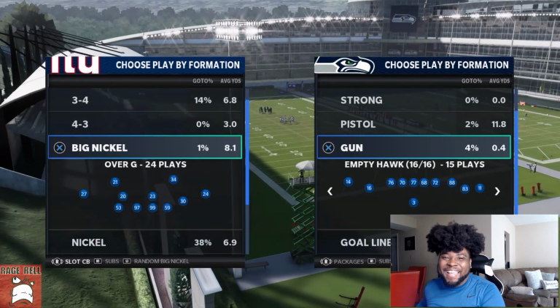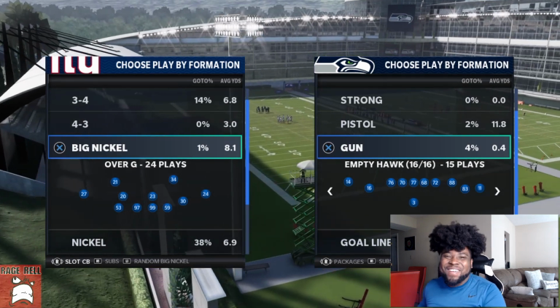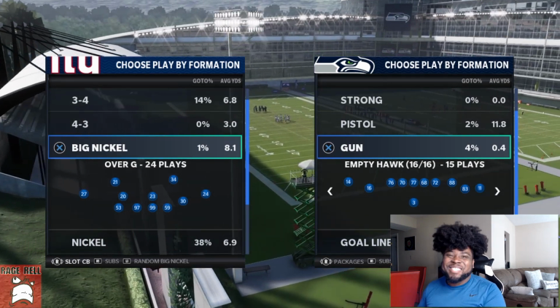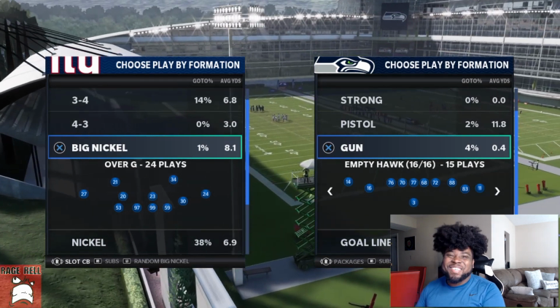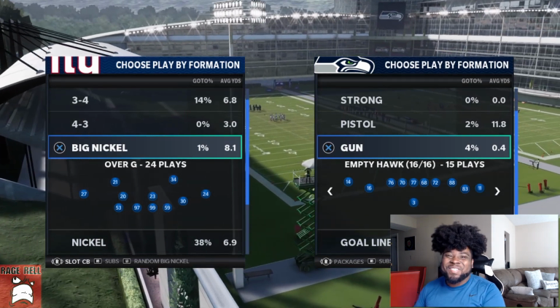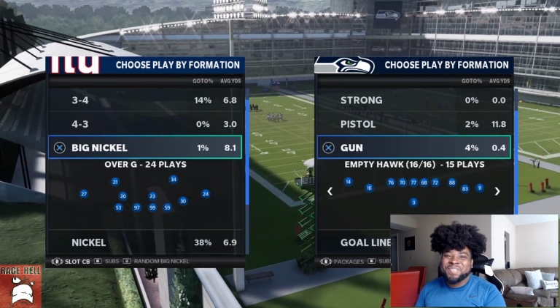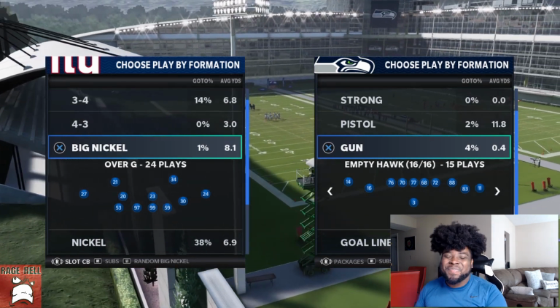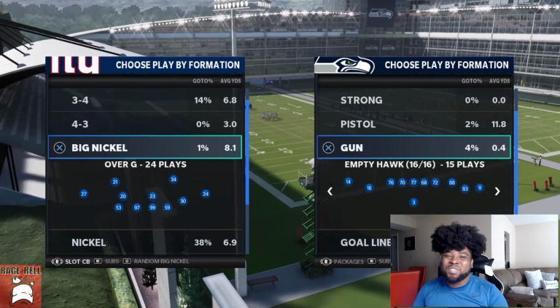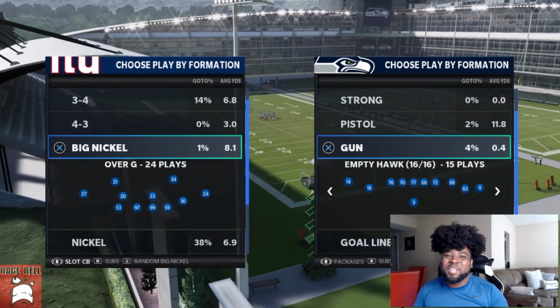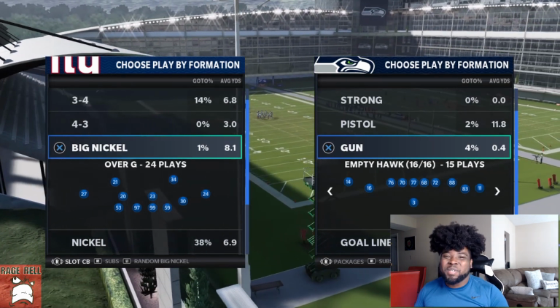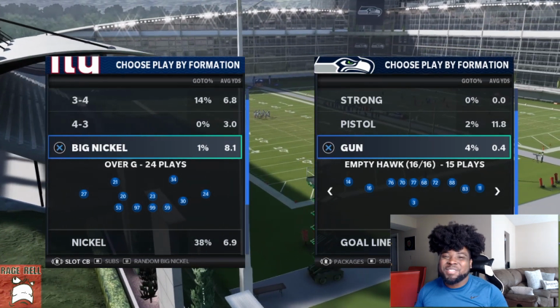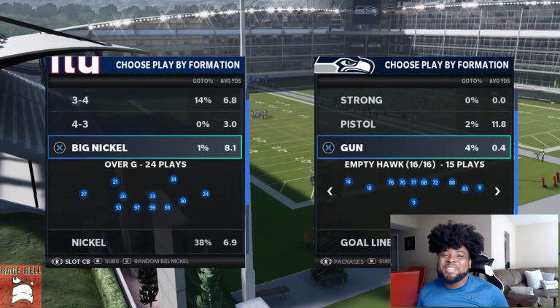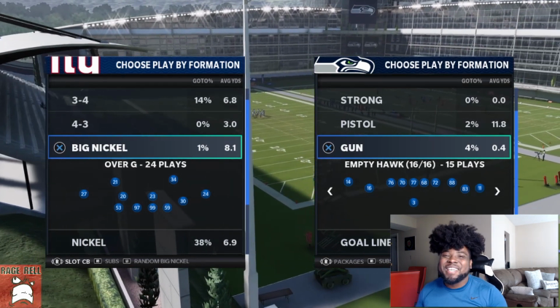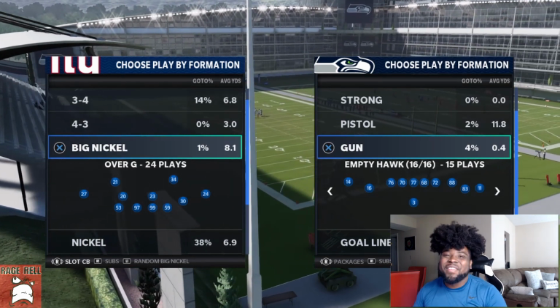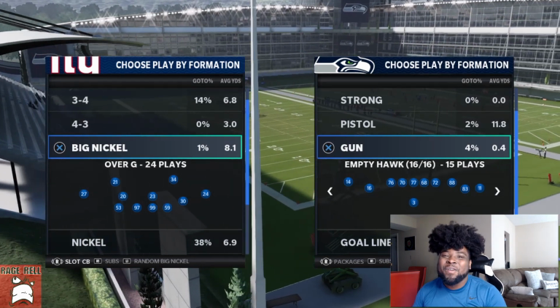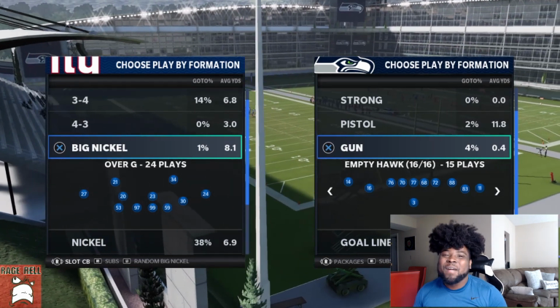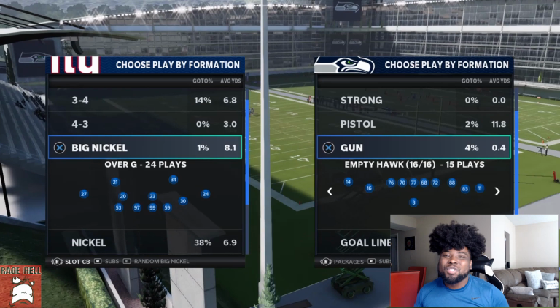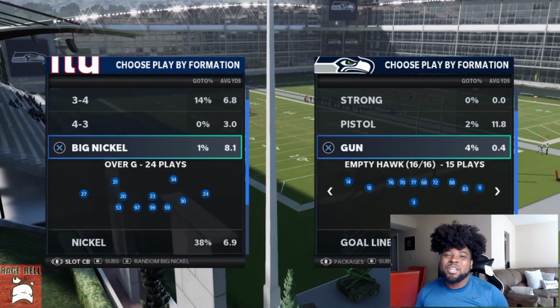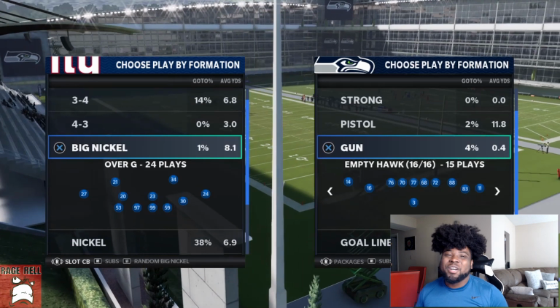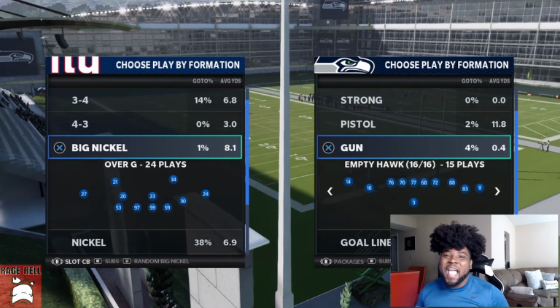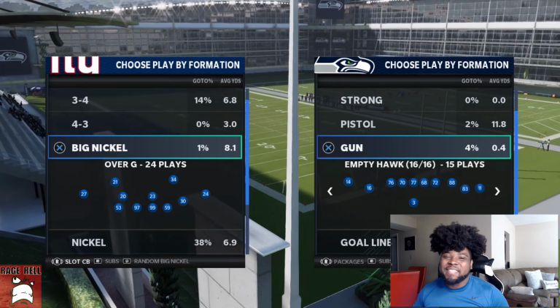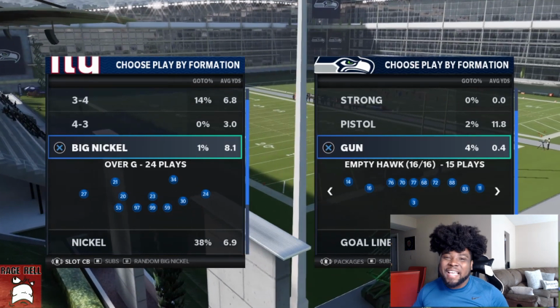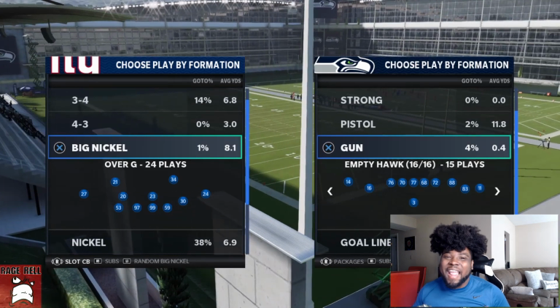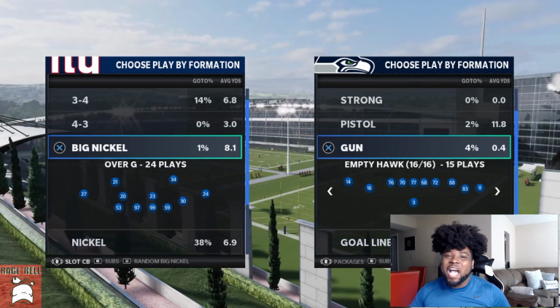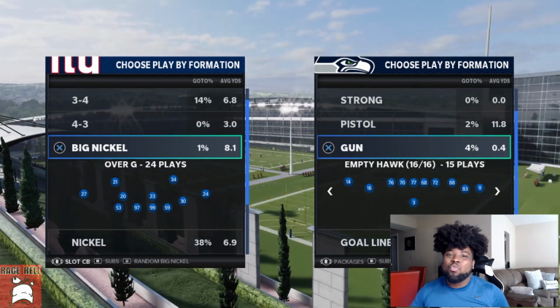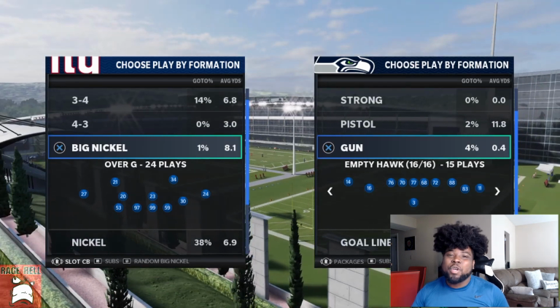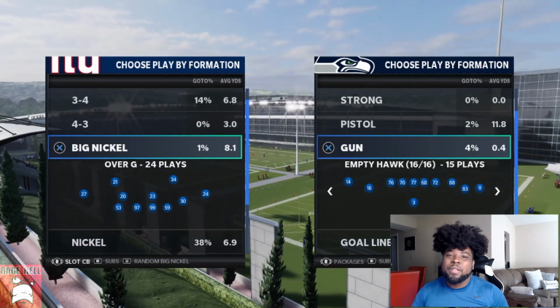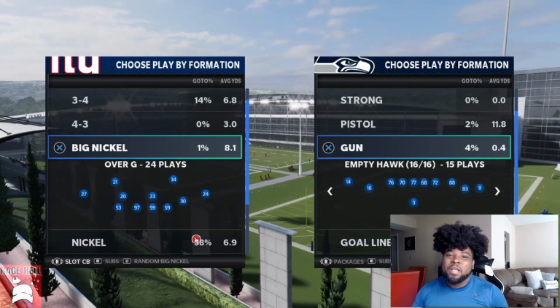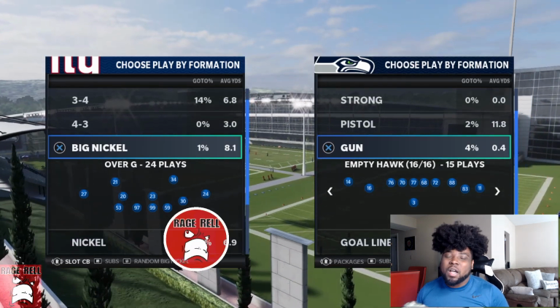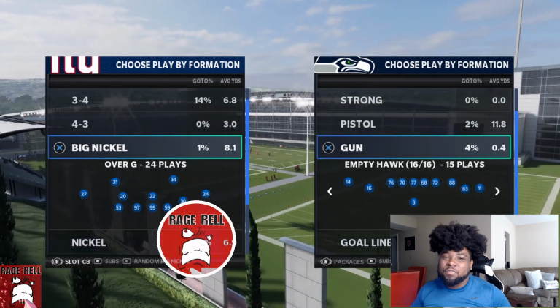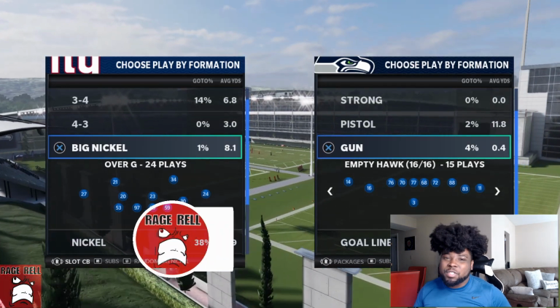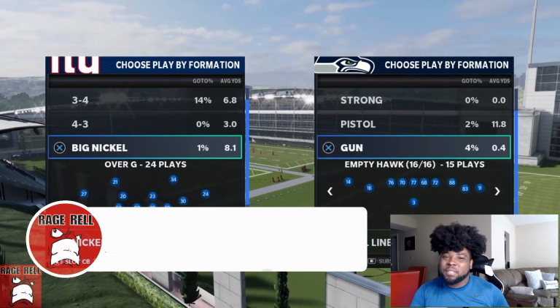What's good YouTube? It's RageReal. In today's video I'll be showing y'all exactly how to run cover-6 match coverage.